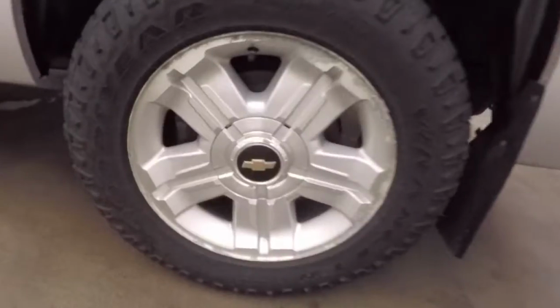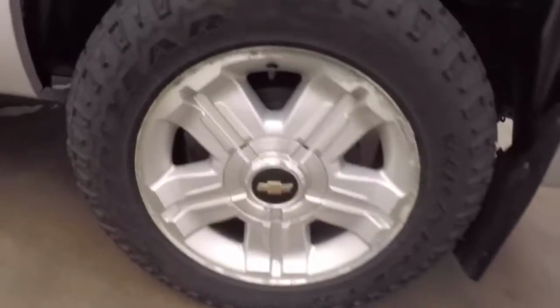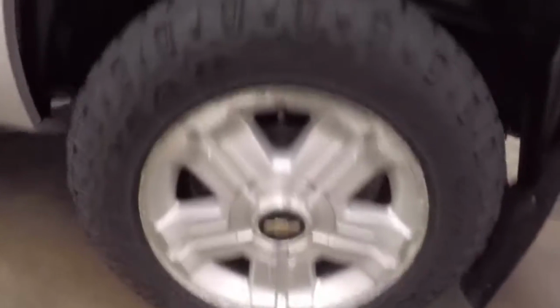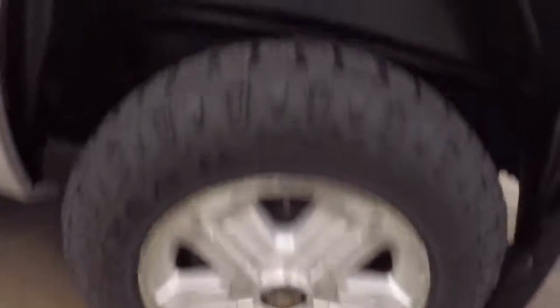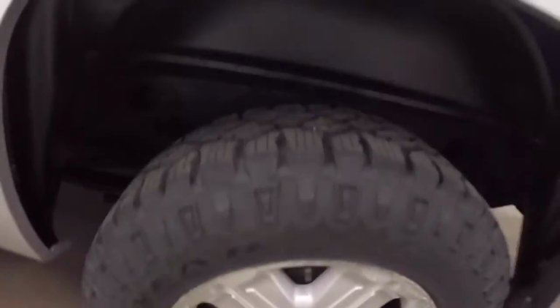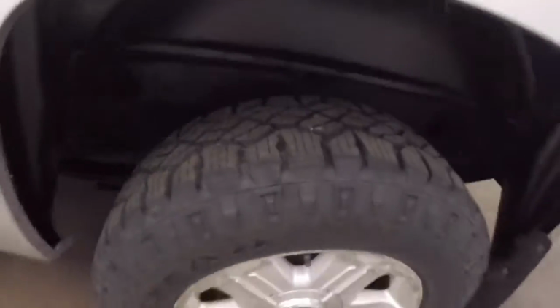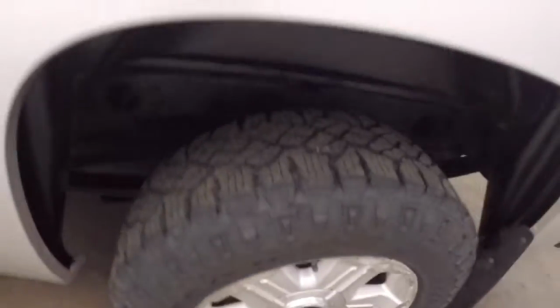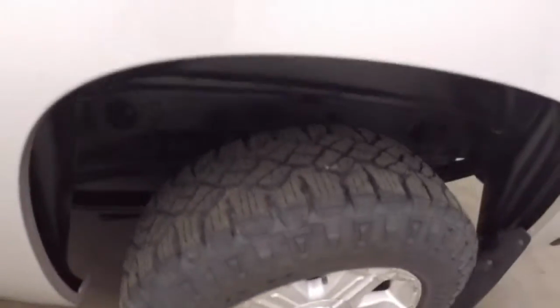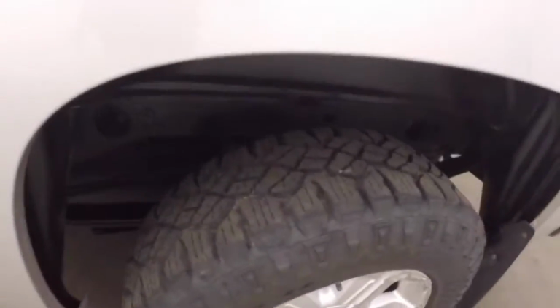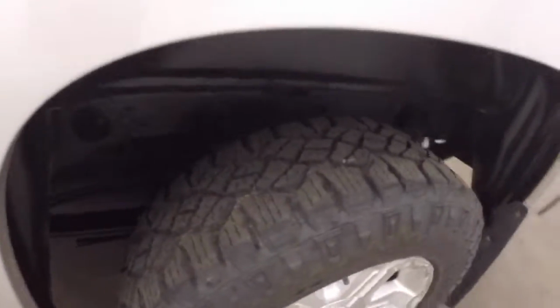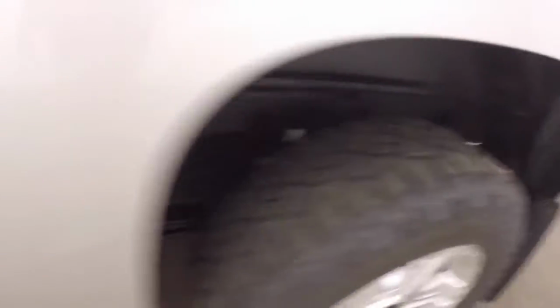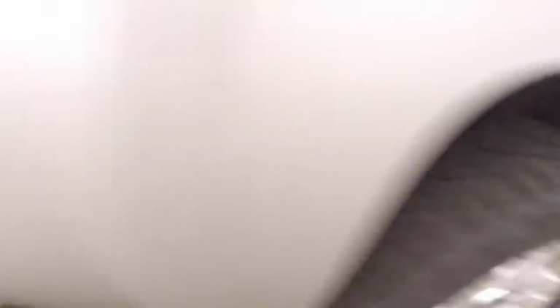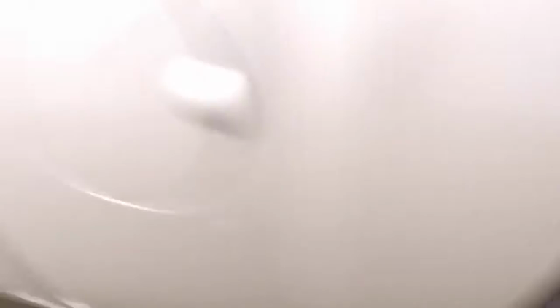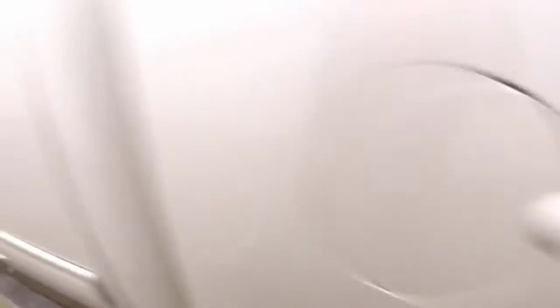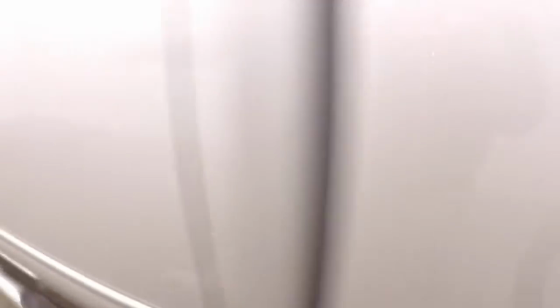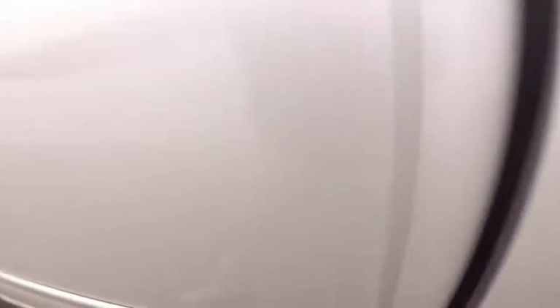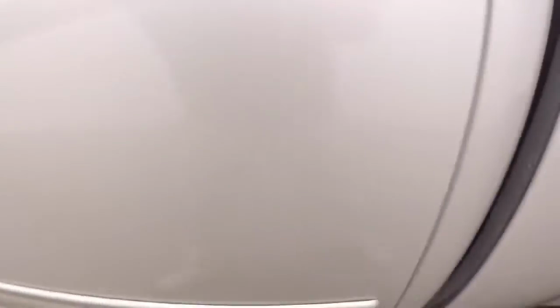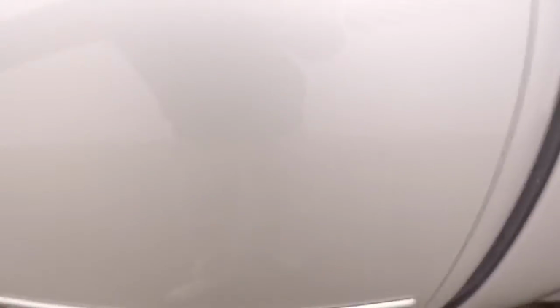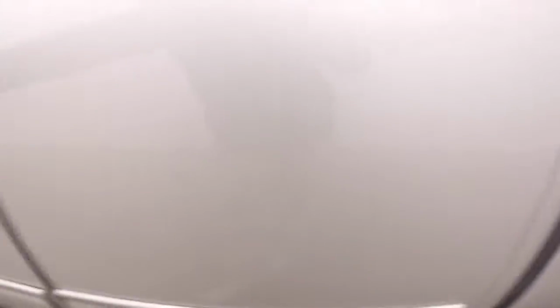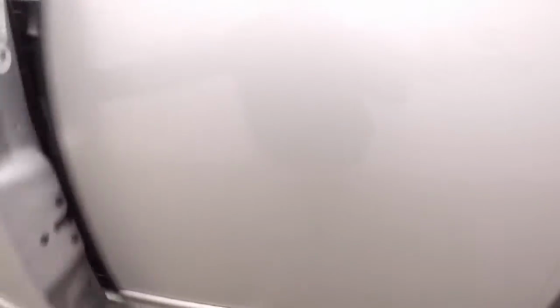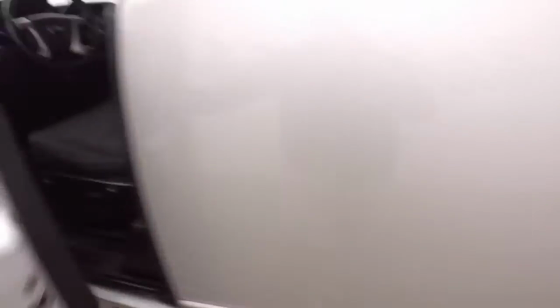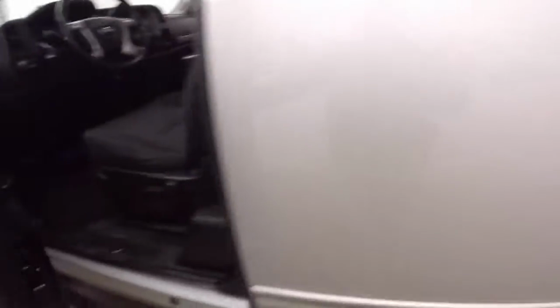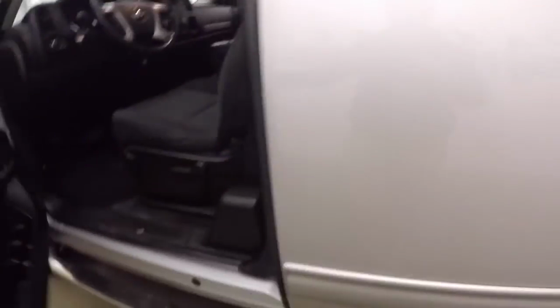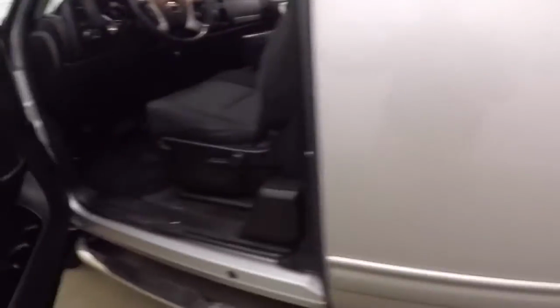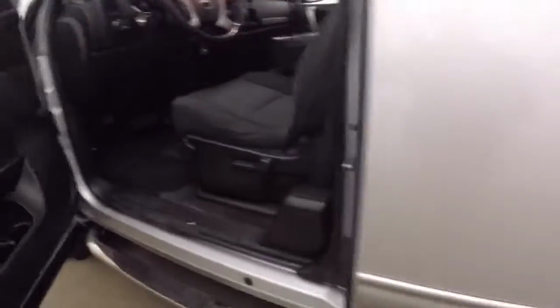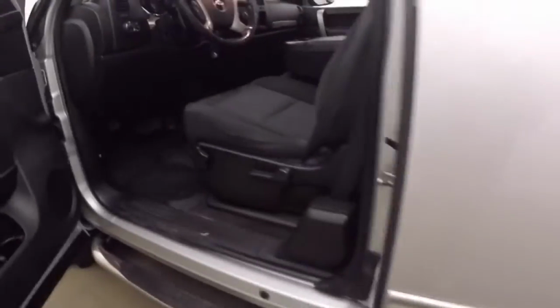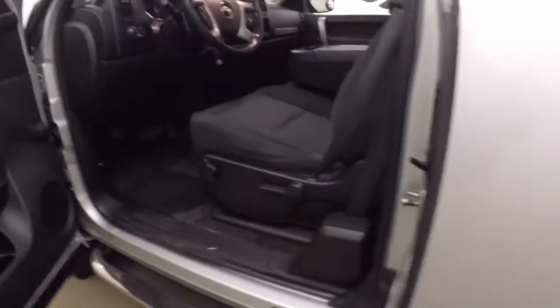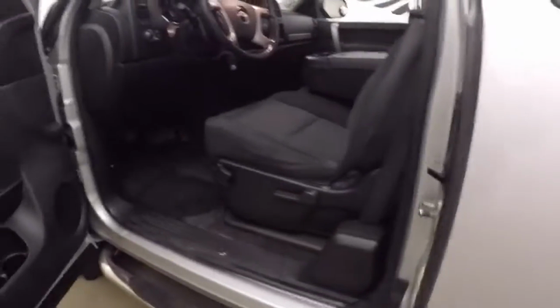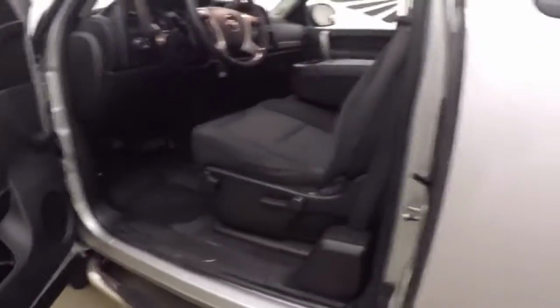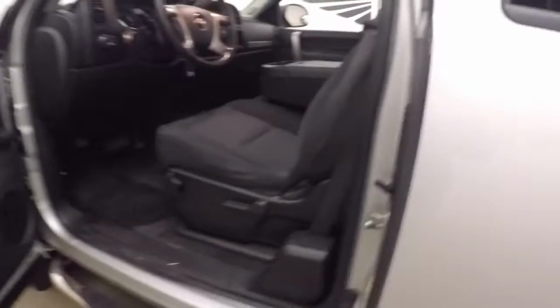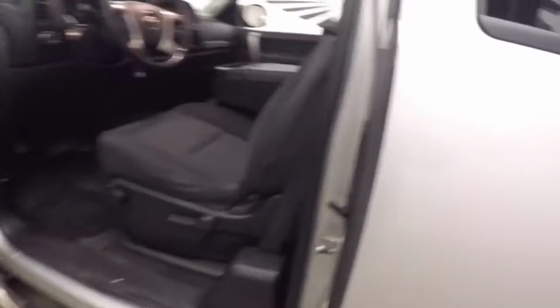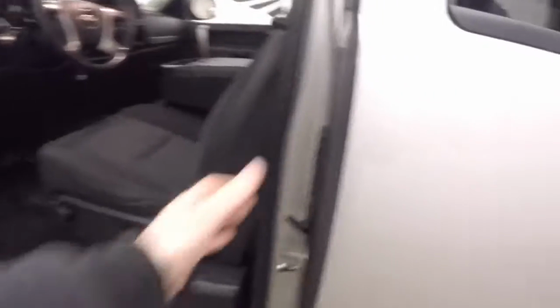Nice alloy wheels, great tires — great for off-road, on-road, and everything in between.